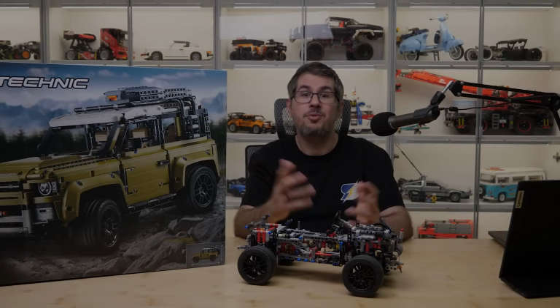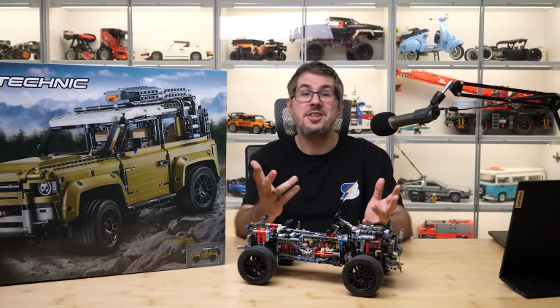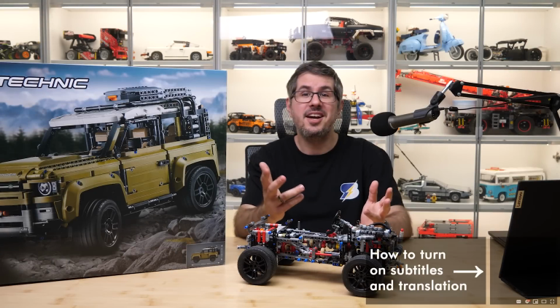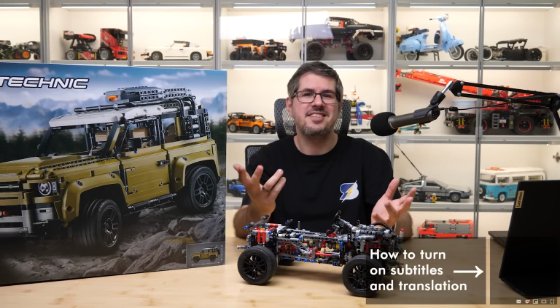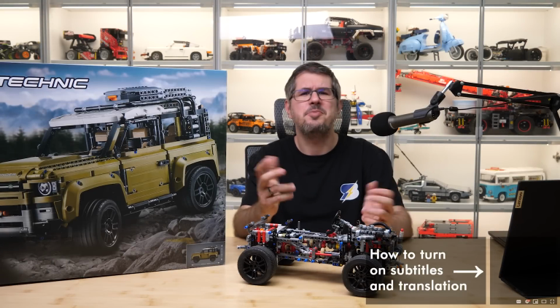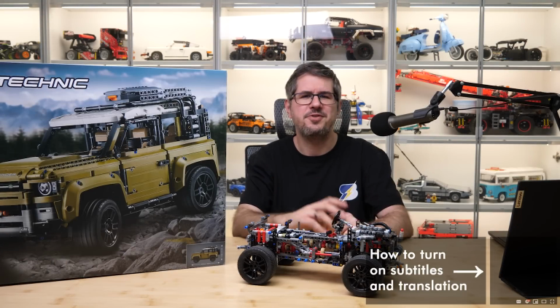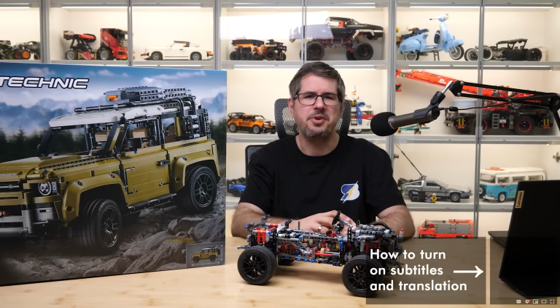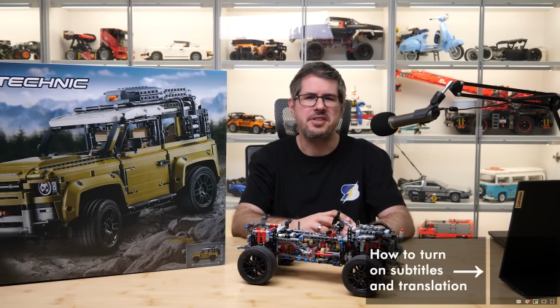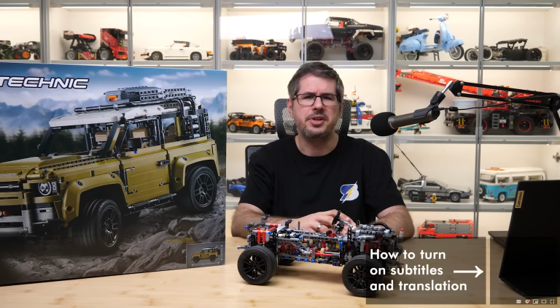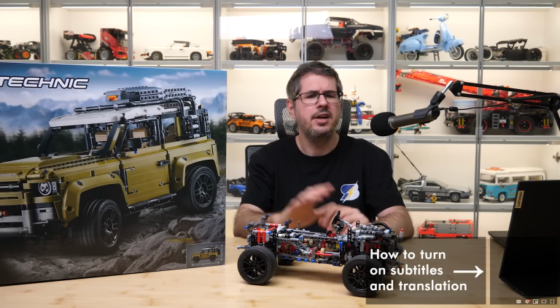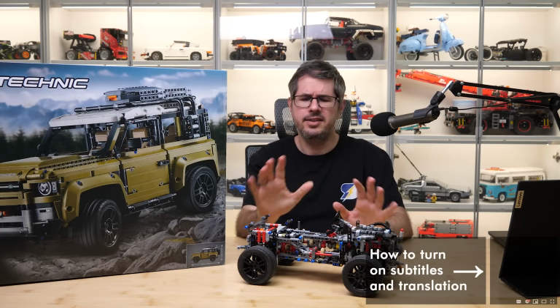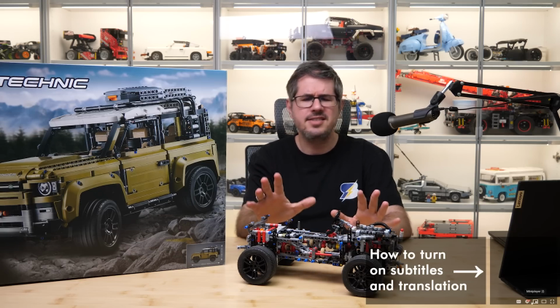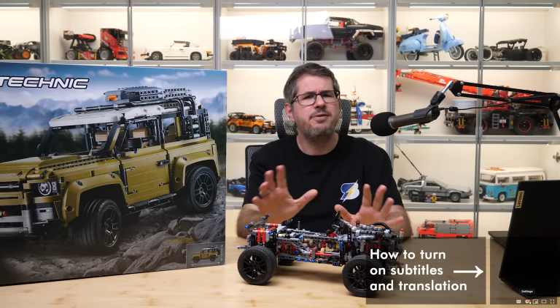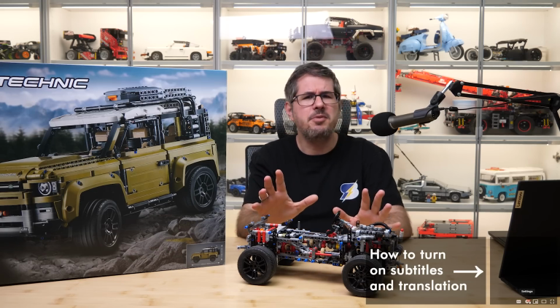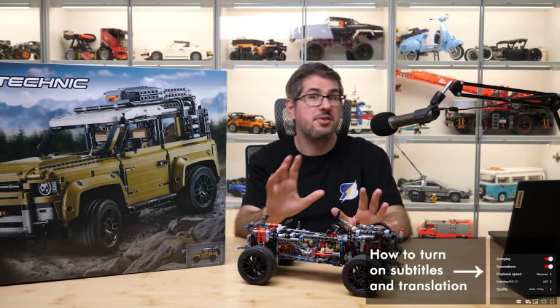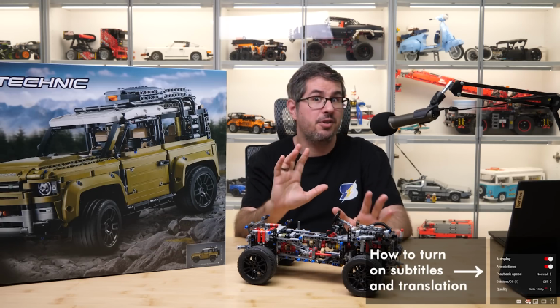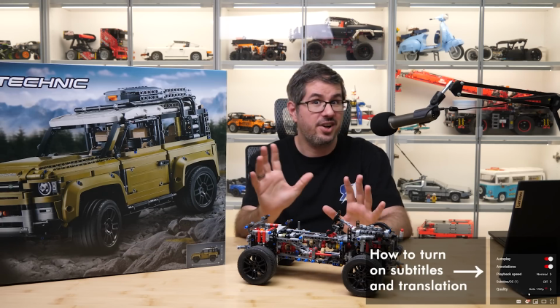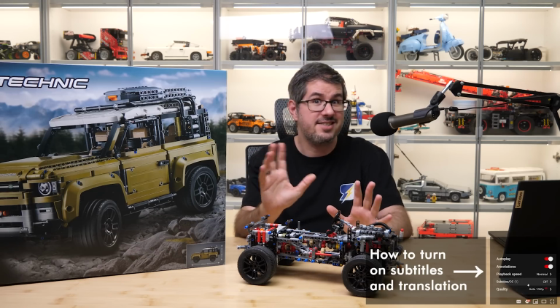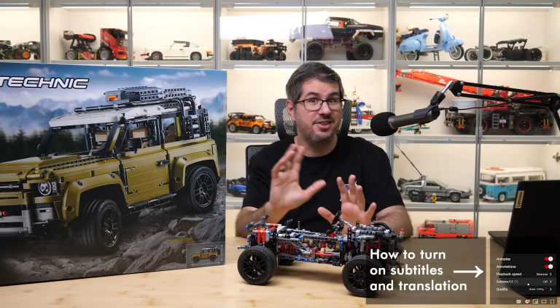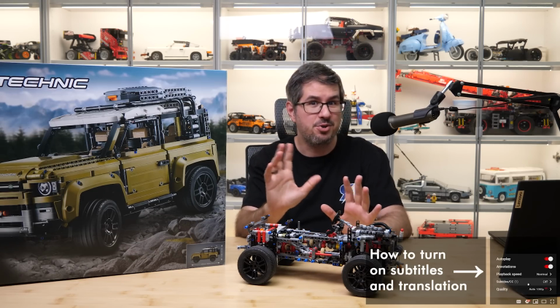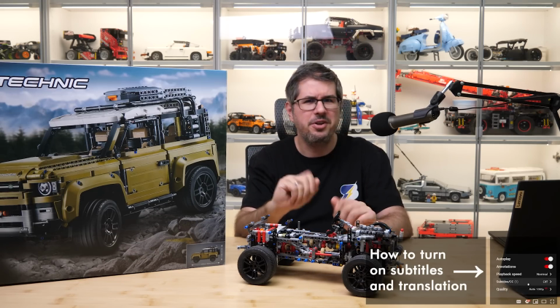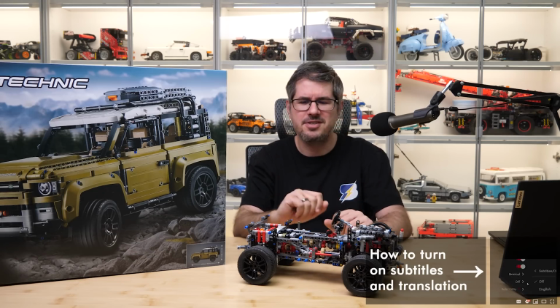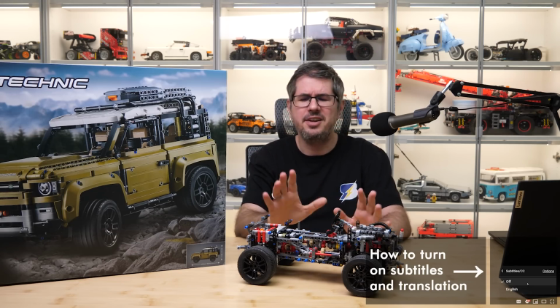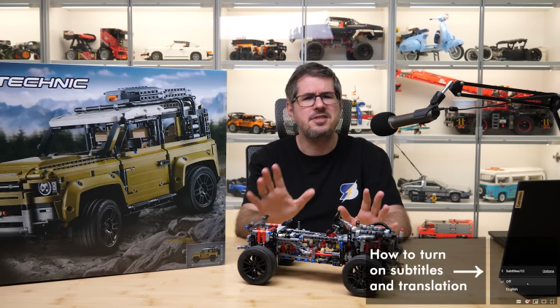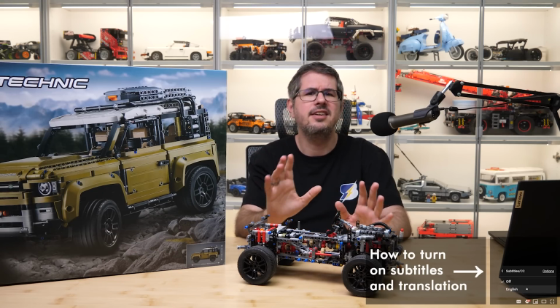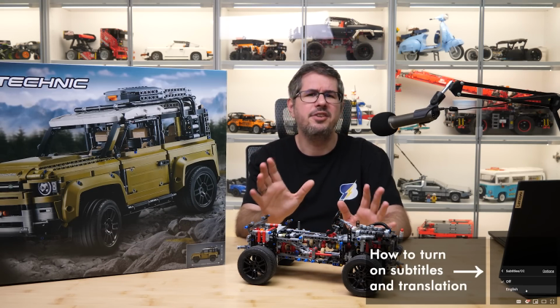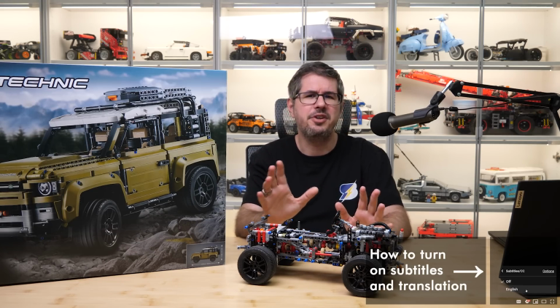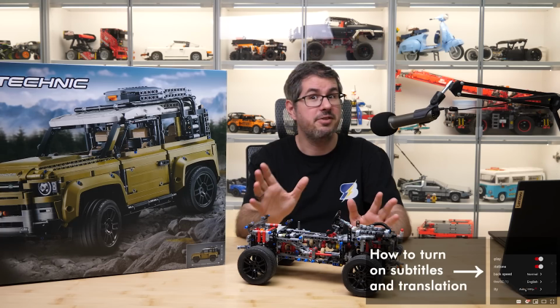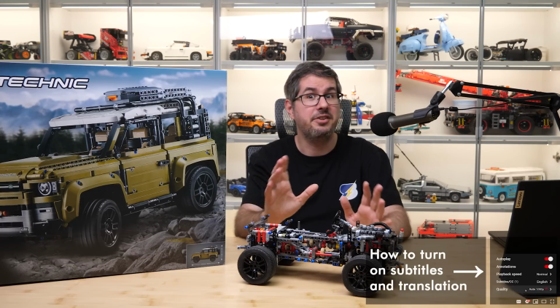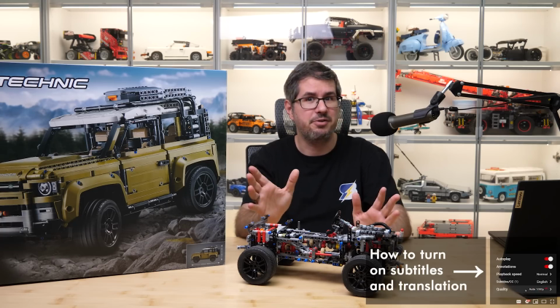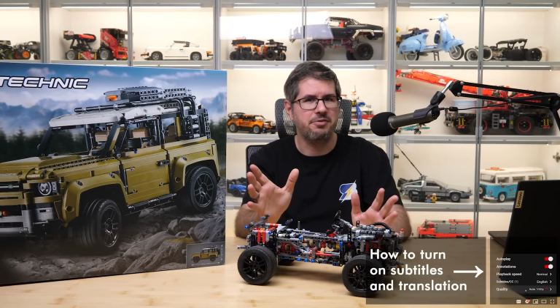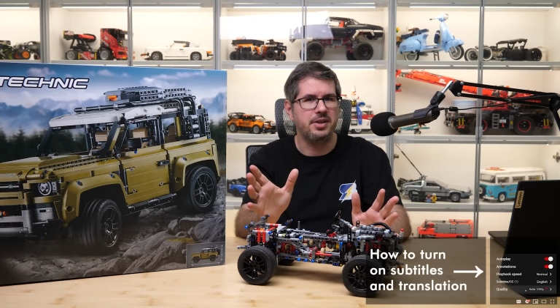What's up guys, this is Balazs from RacingBrick. This is the famous, or shall I say notorious, LEGO Technic Land Rover Defender in front of me.